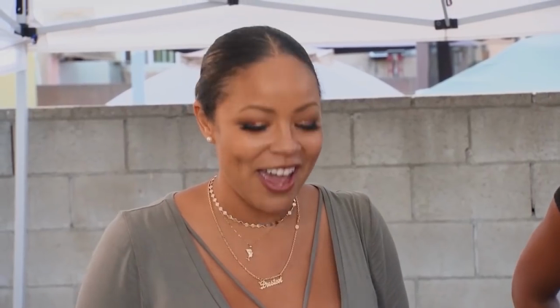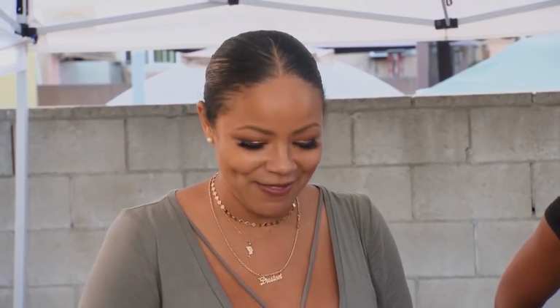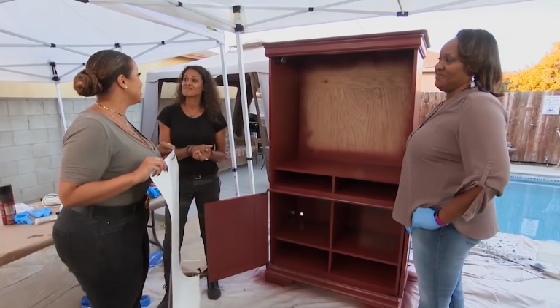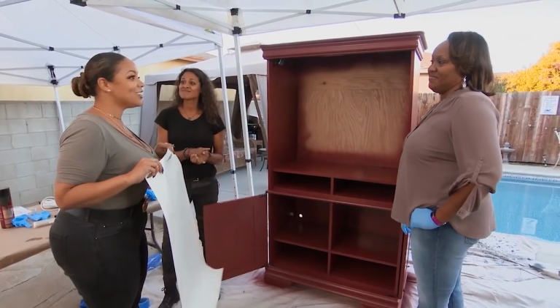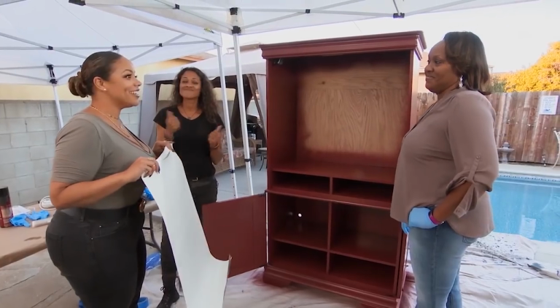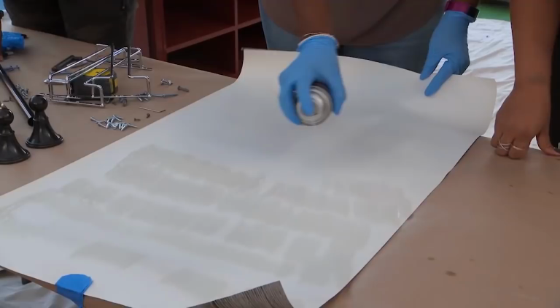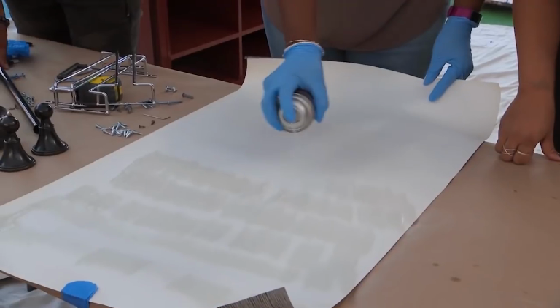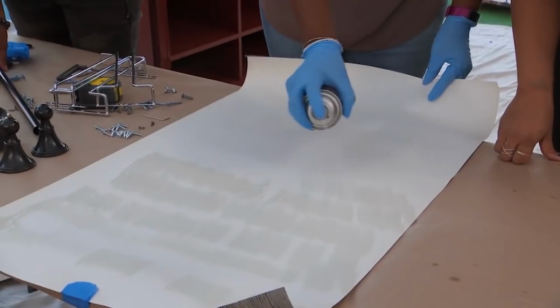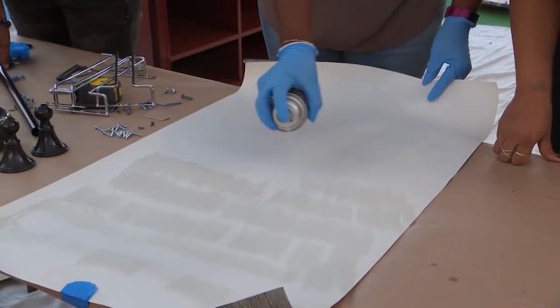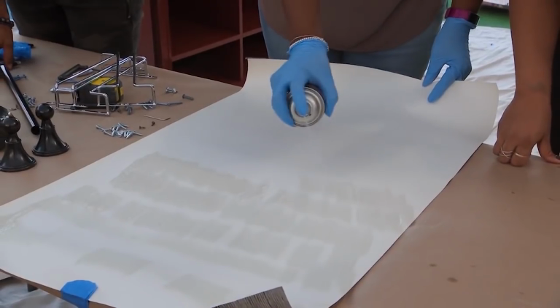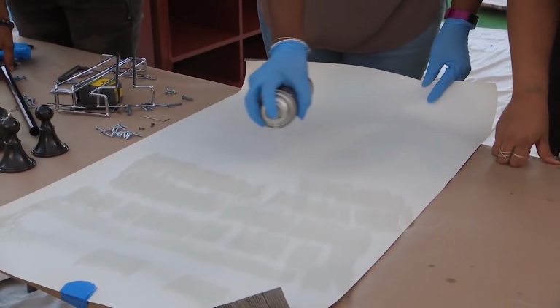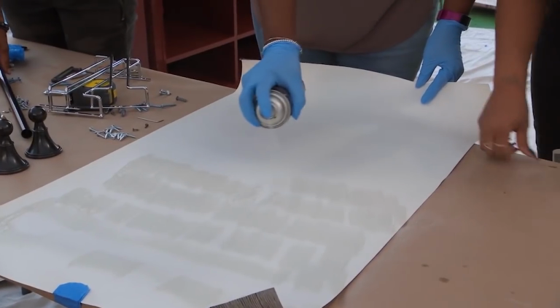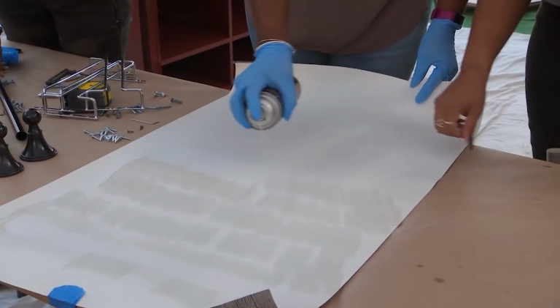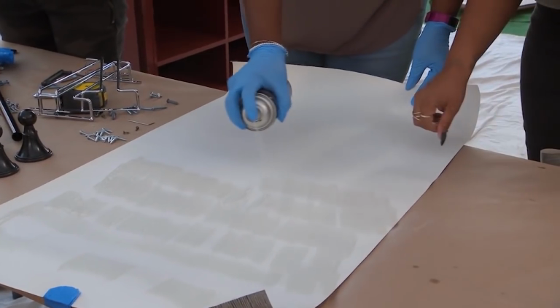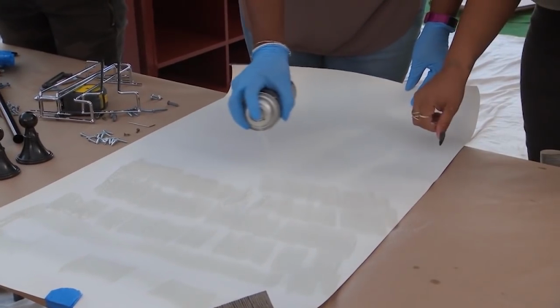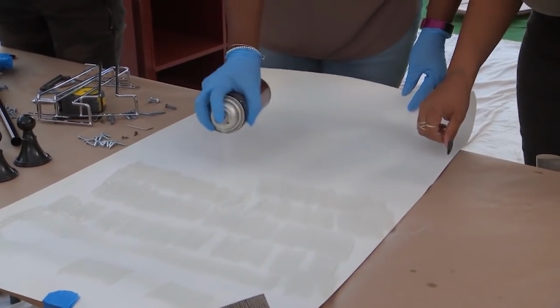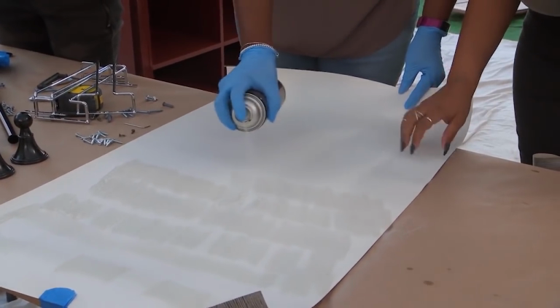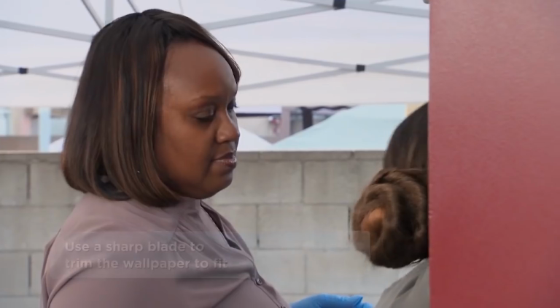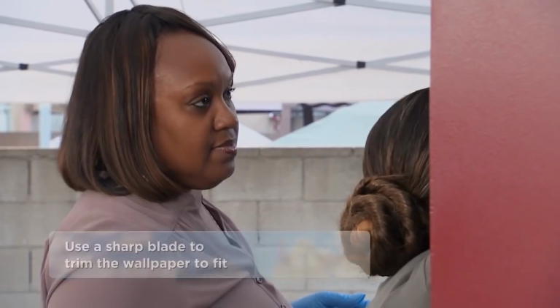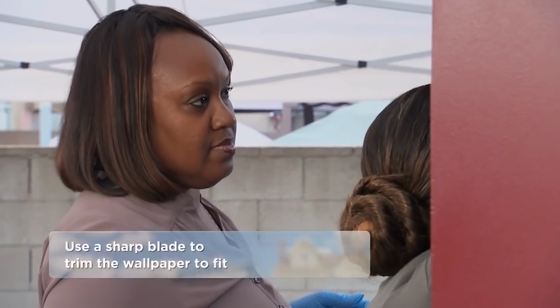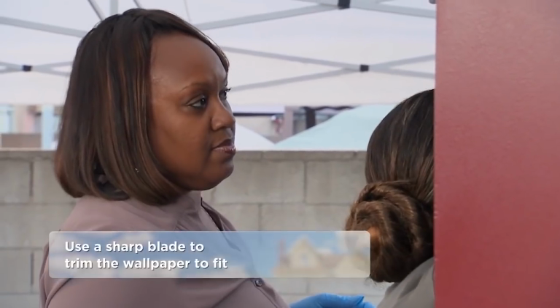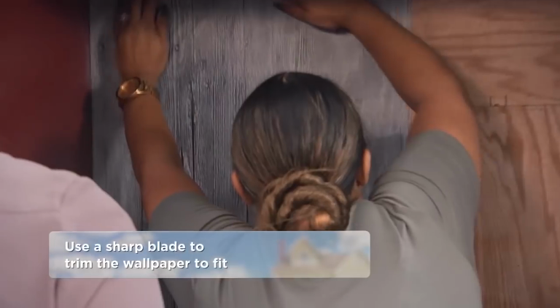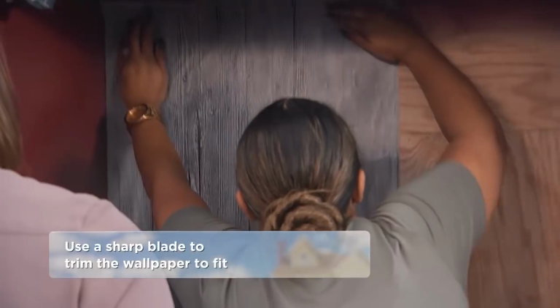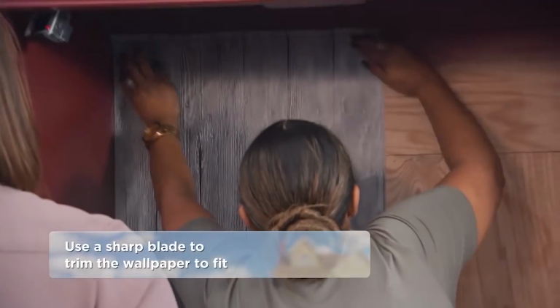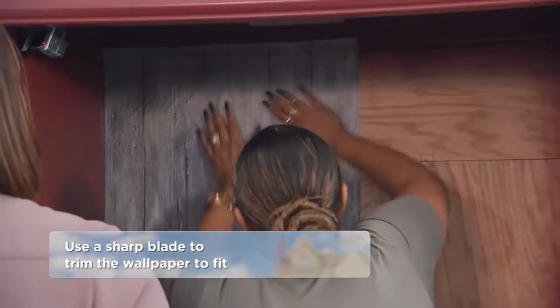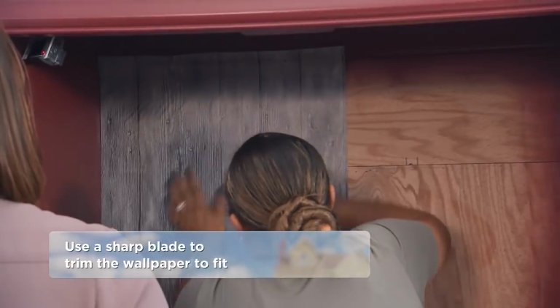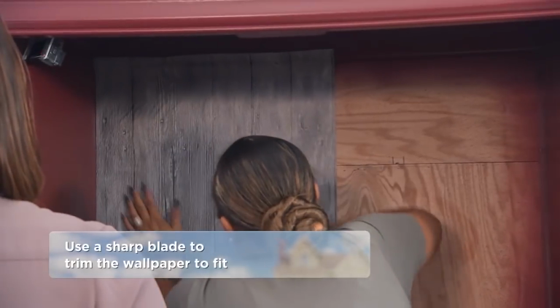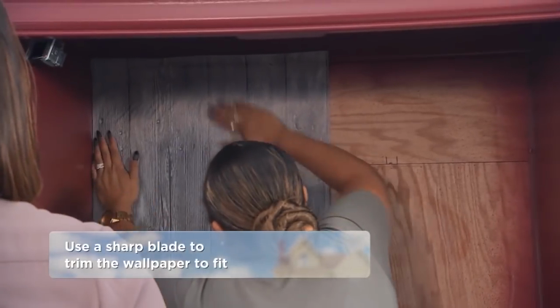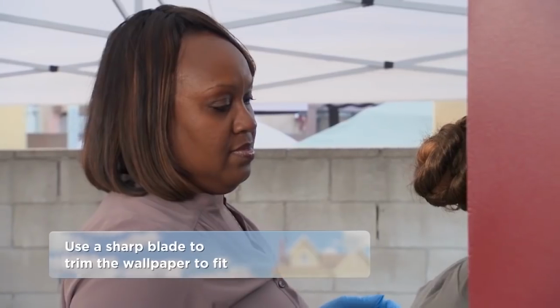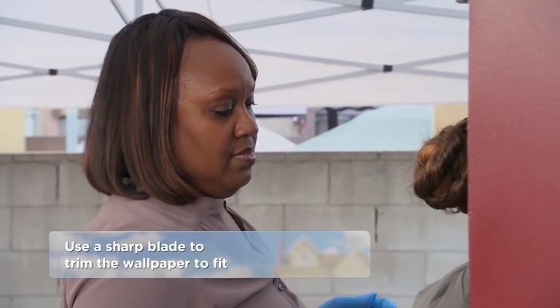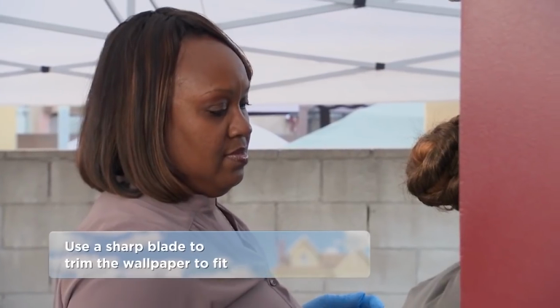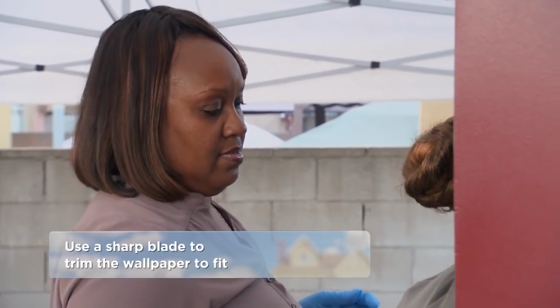Okay, let's get started. All we've got to do is spray glue the backs of the wallpaper, then we'll just stick the wallpaper right on and trim the edges, and we're good to go.